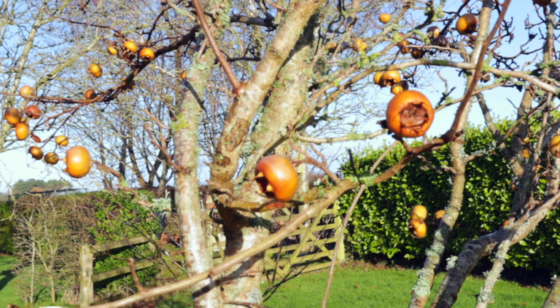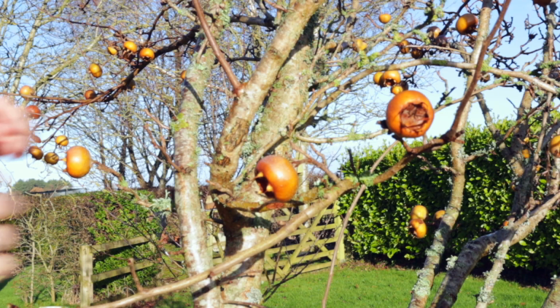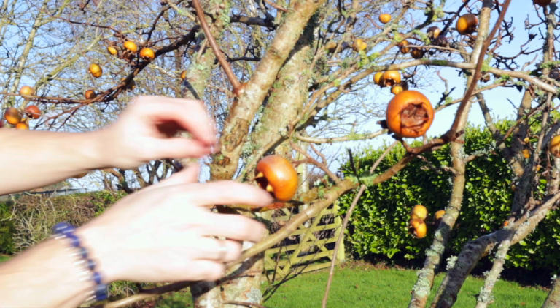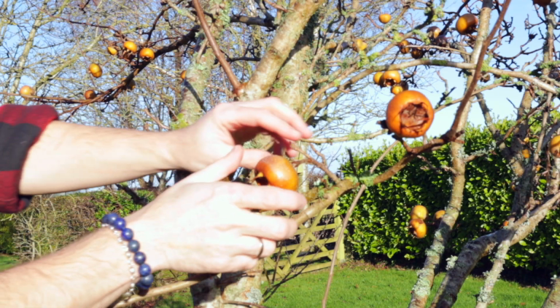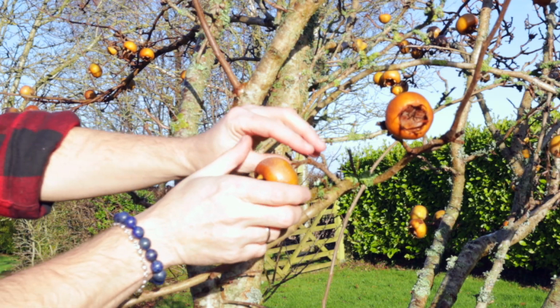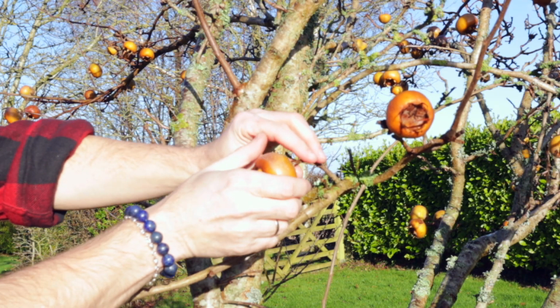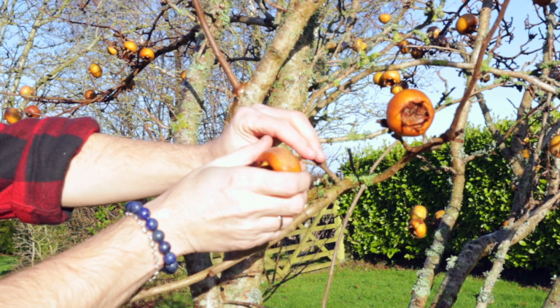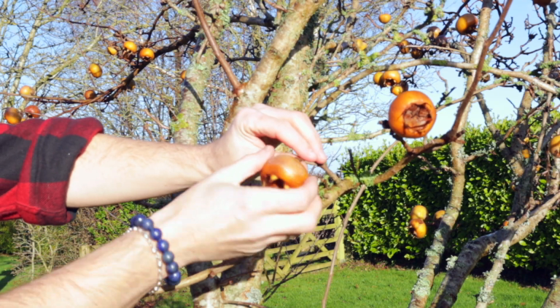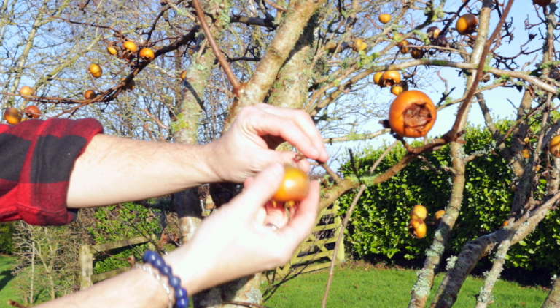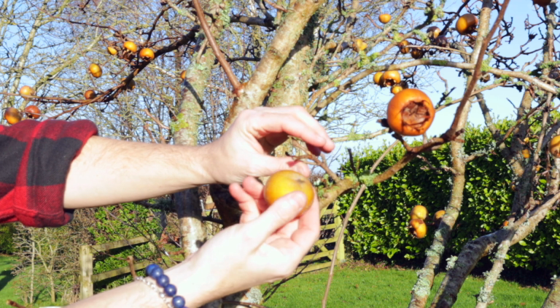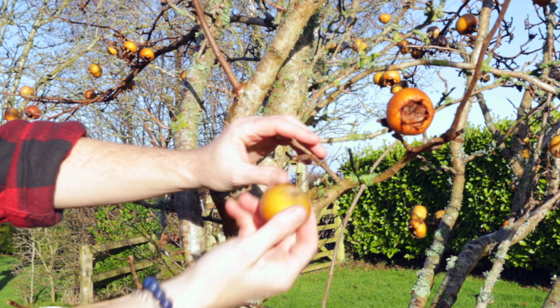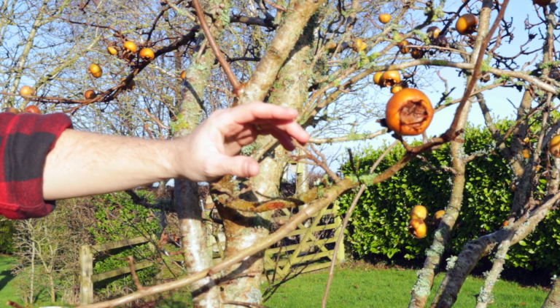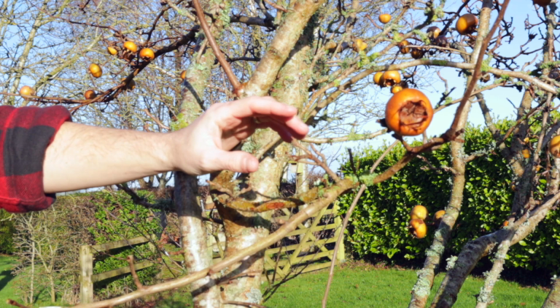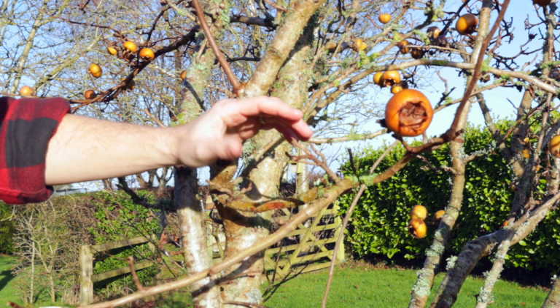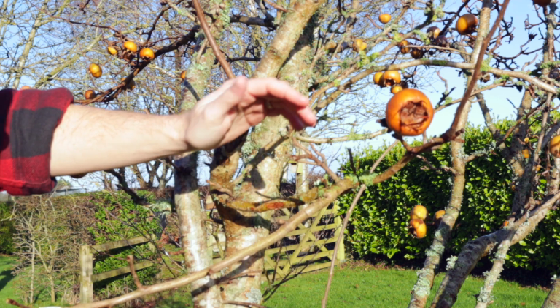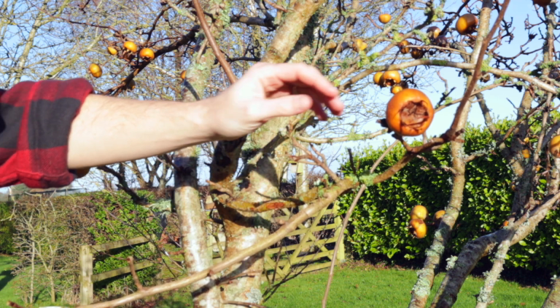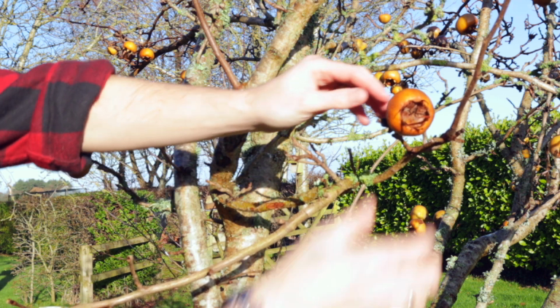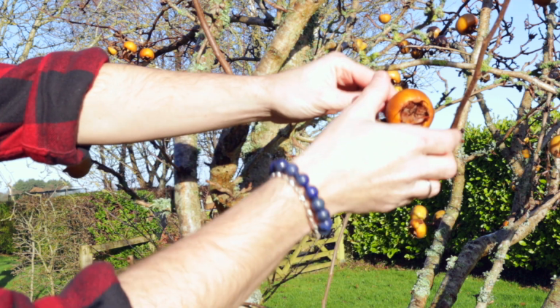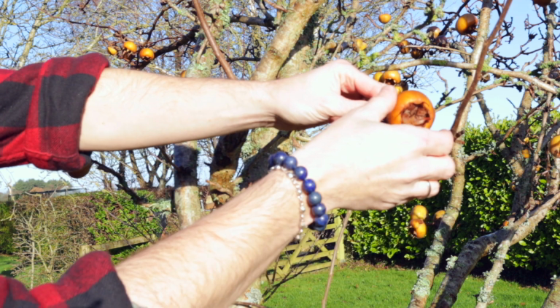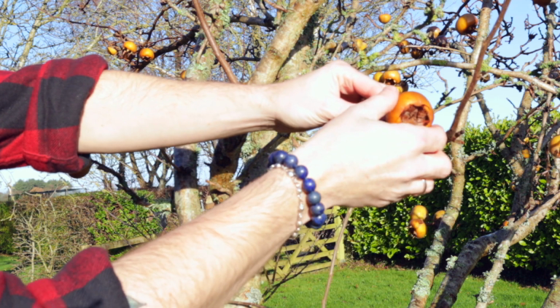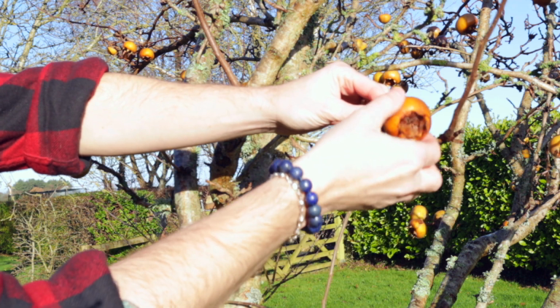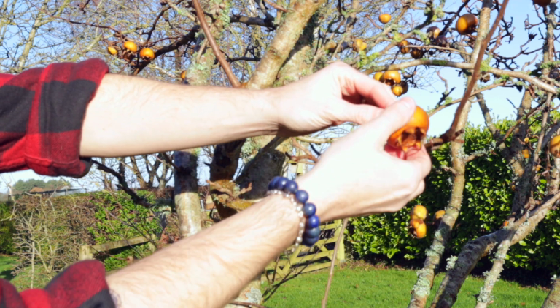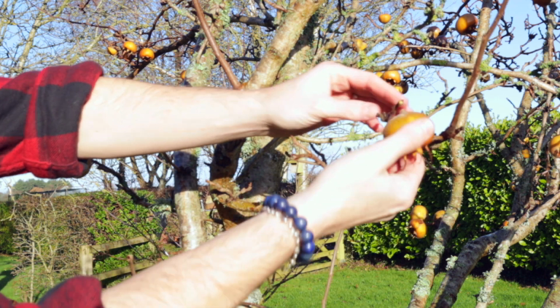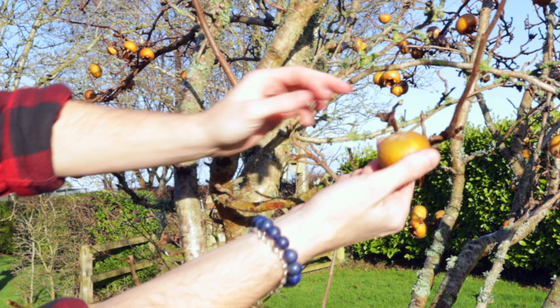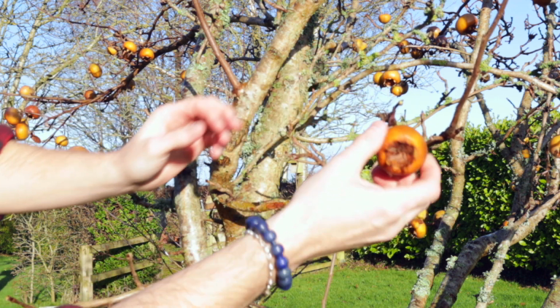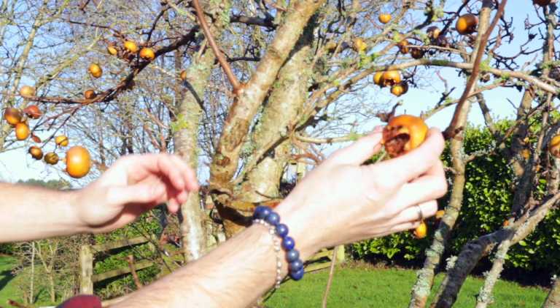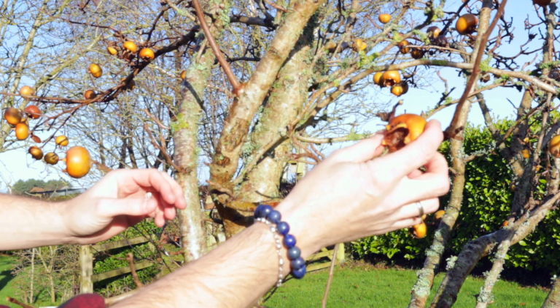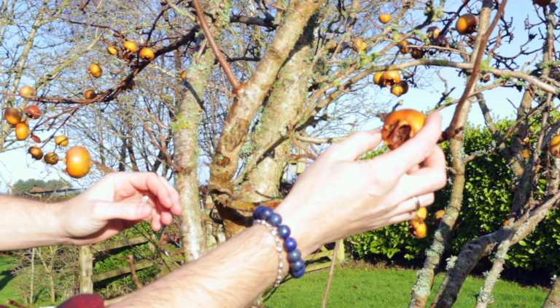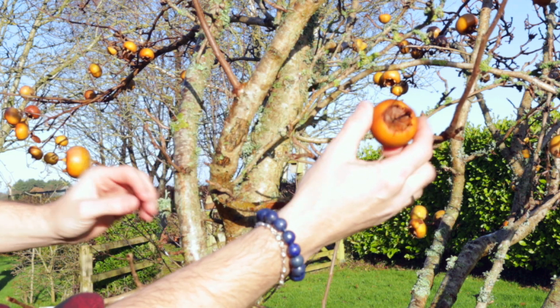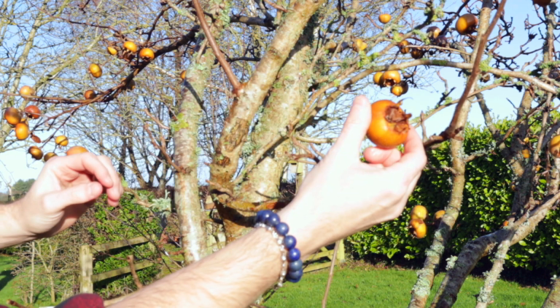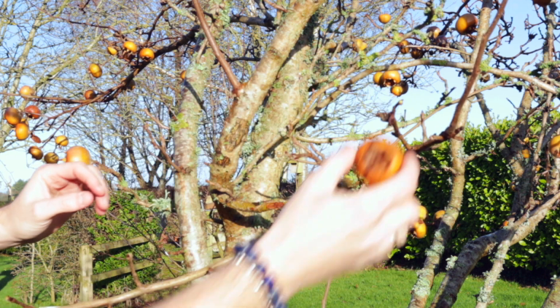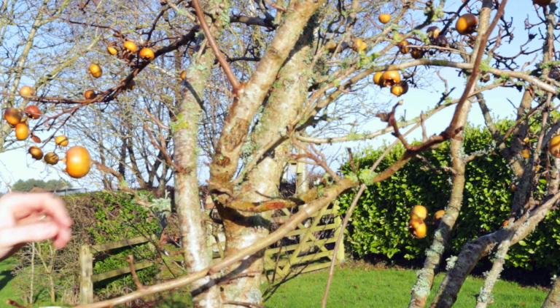We're ready to pick medlars. It should literally just pop off — no force required.